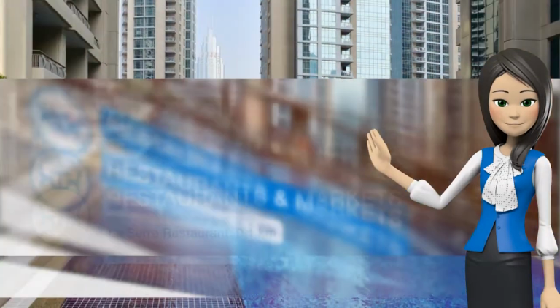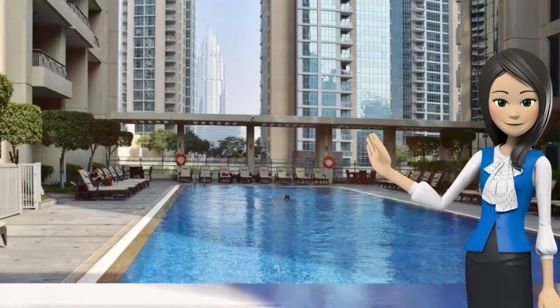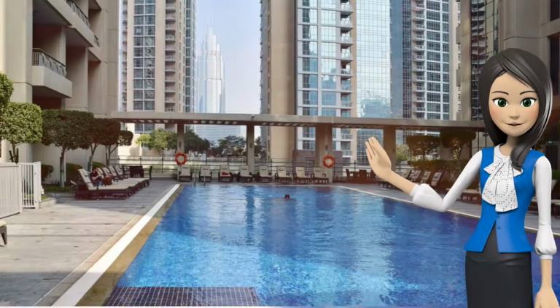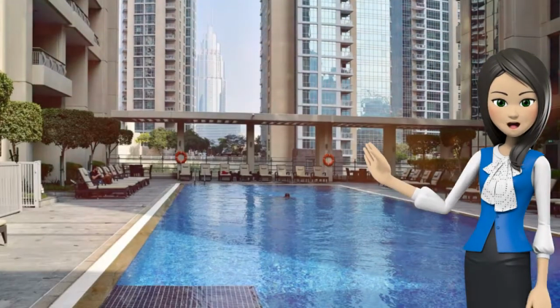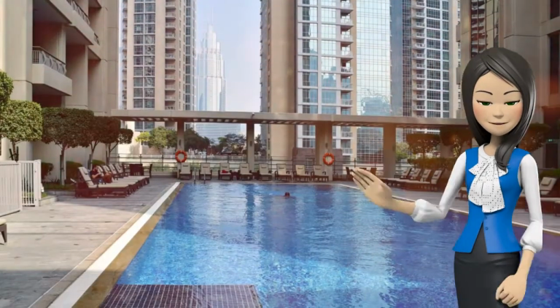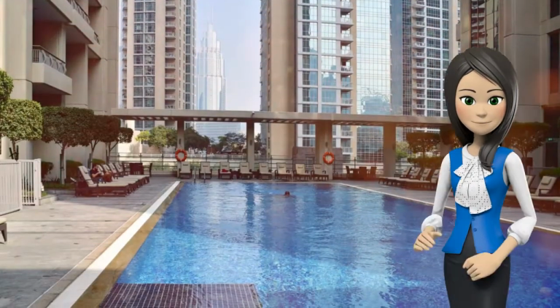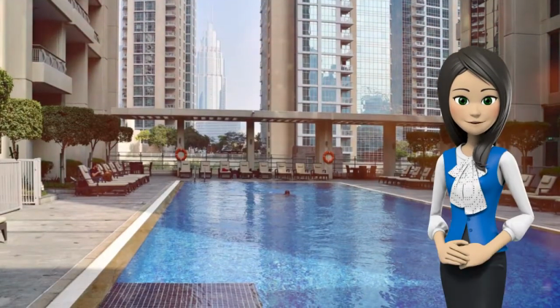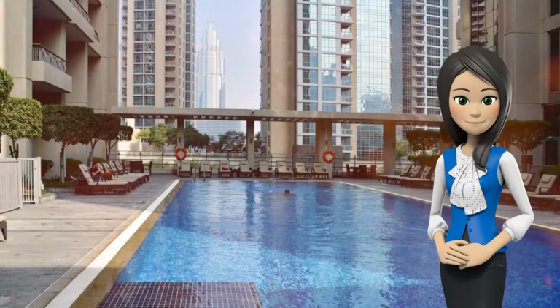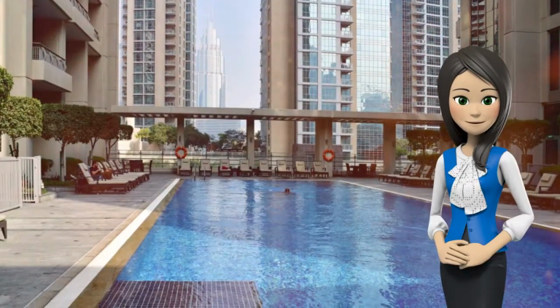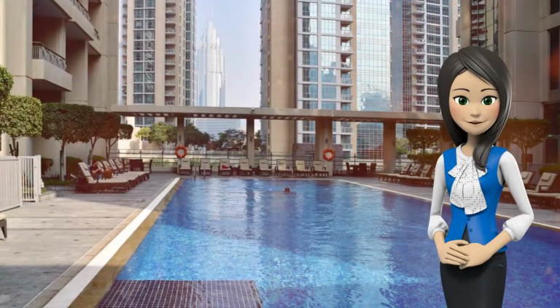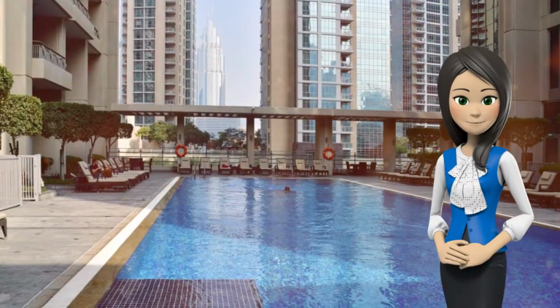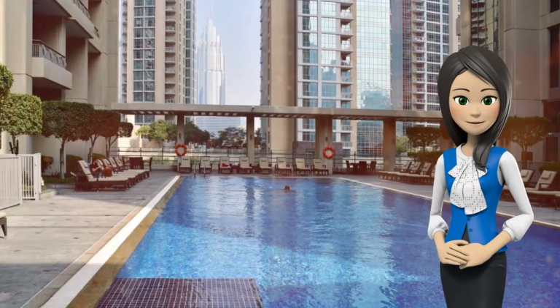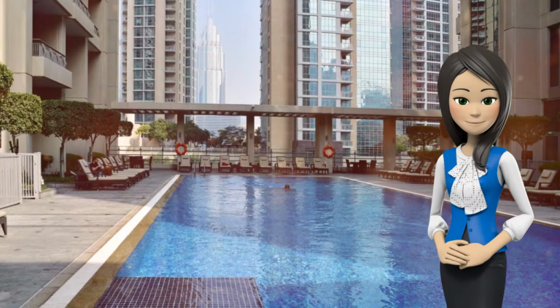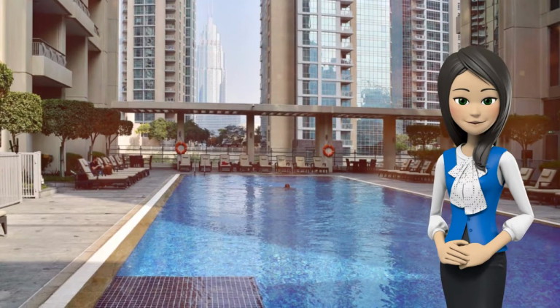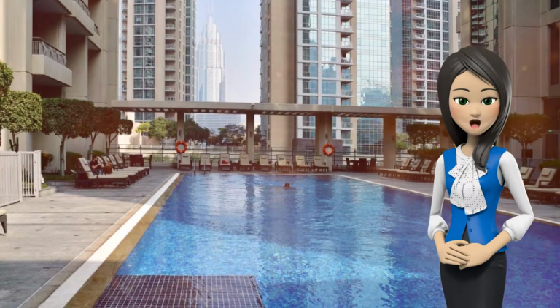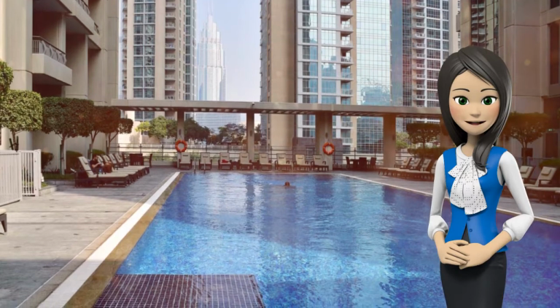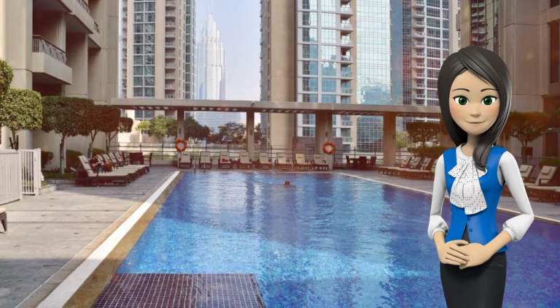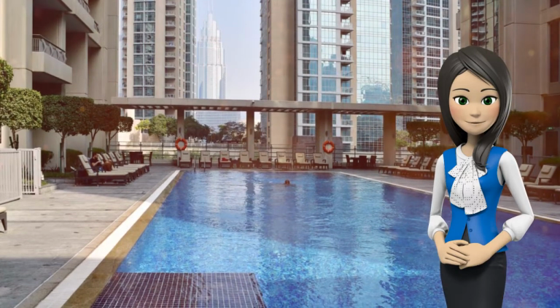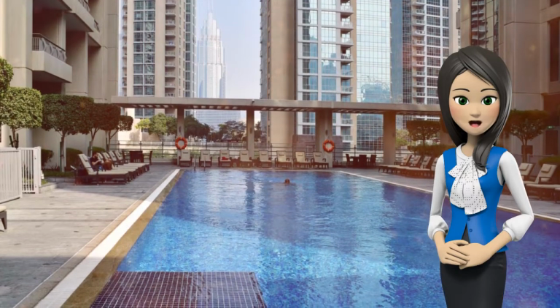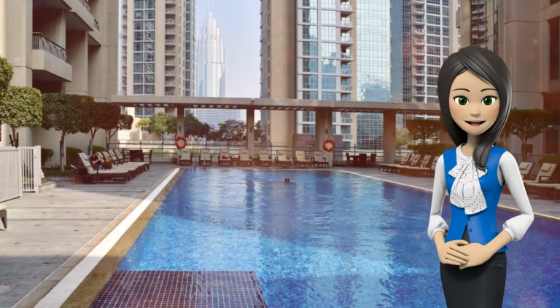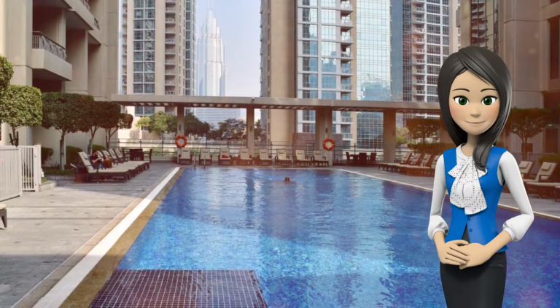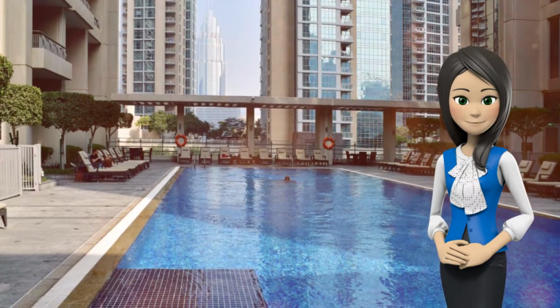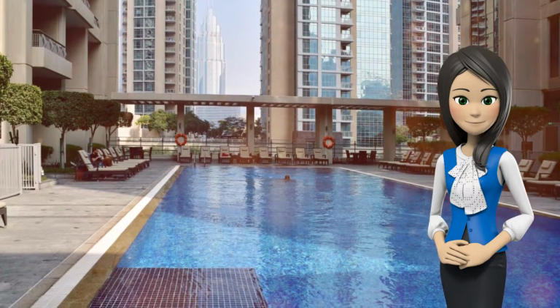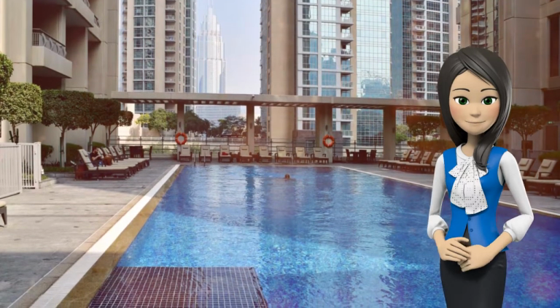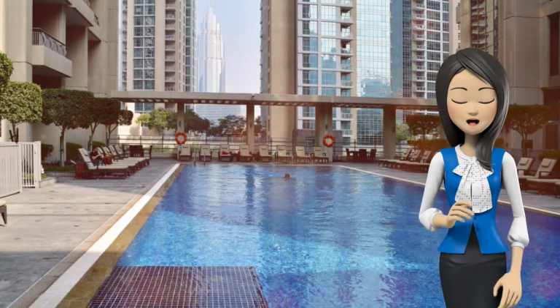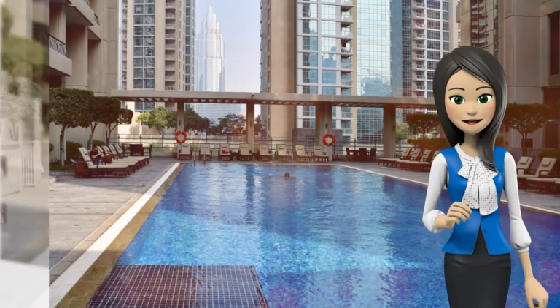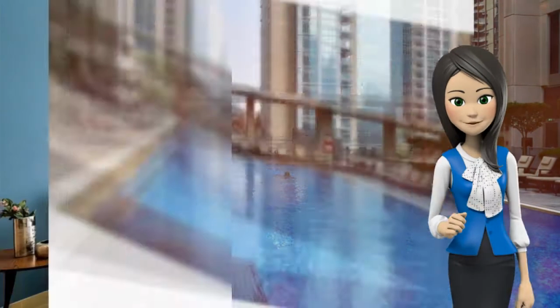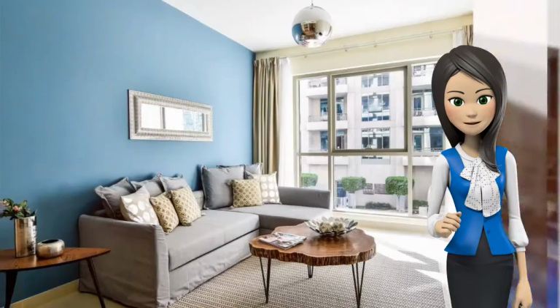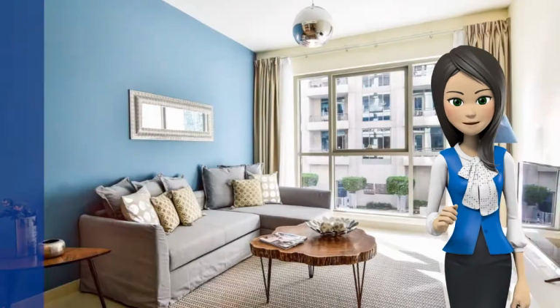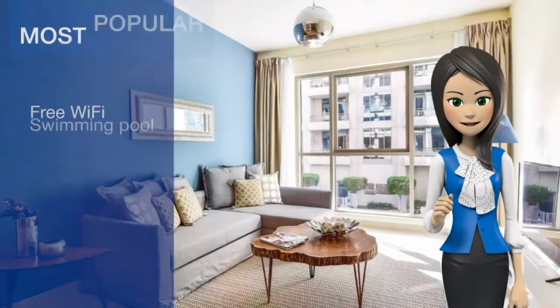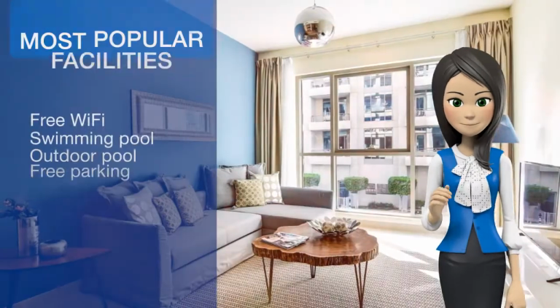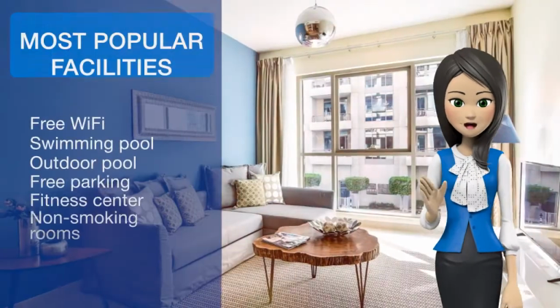Downtown Dubai is a great choice for travelers interested in clothes shopping, luxury brand shopping, and food.